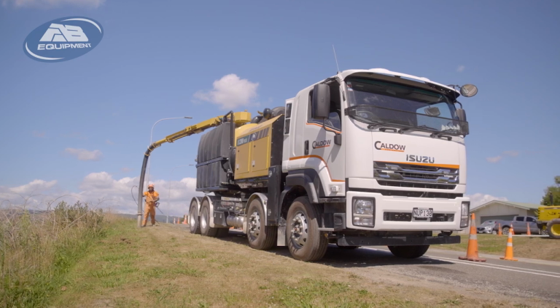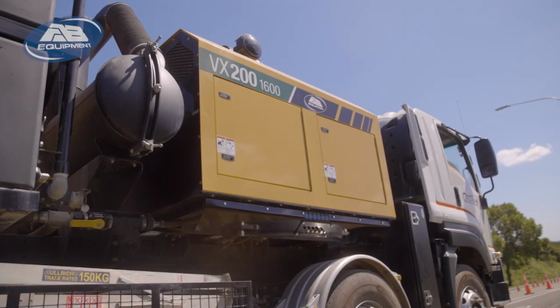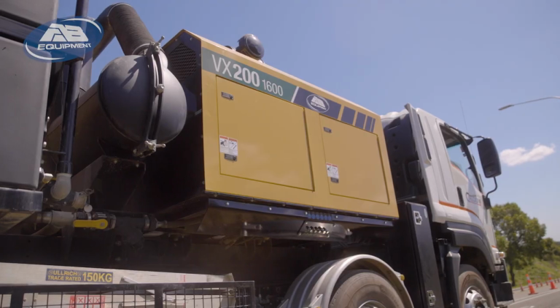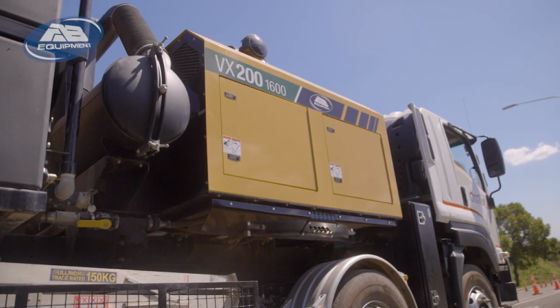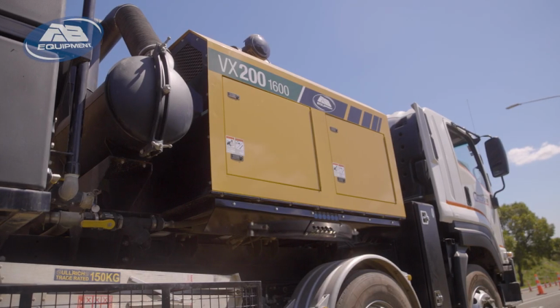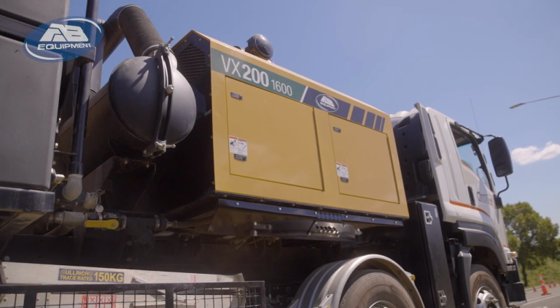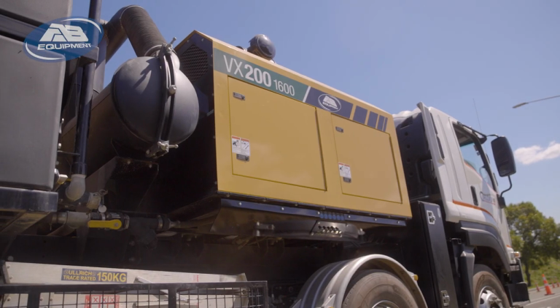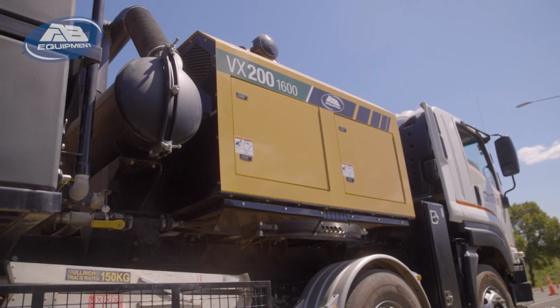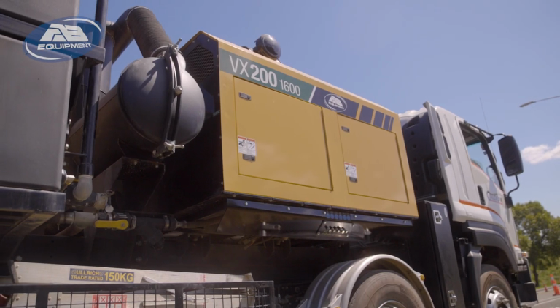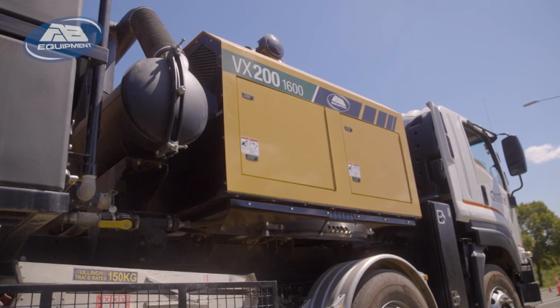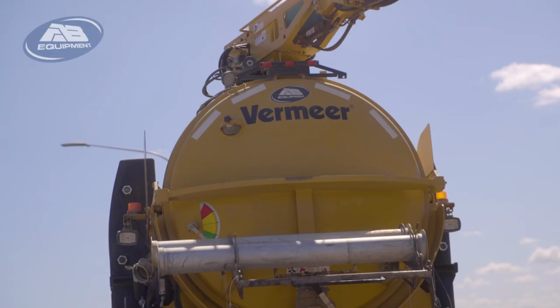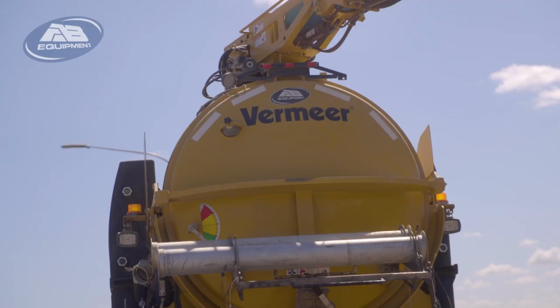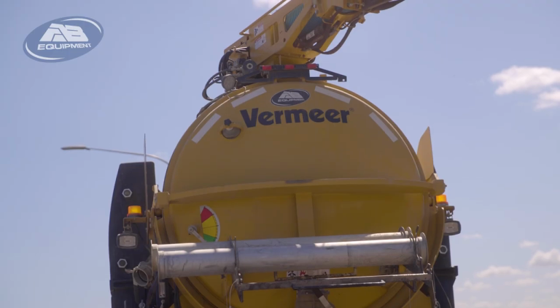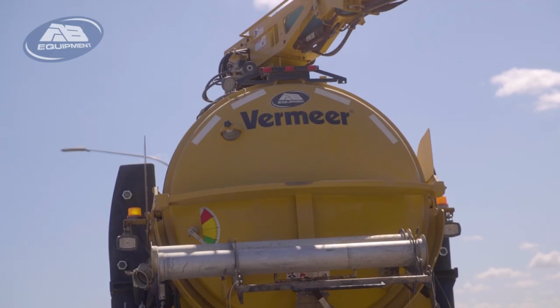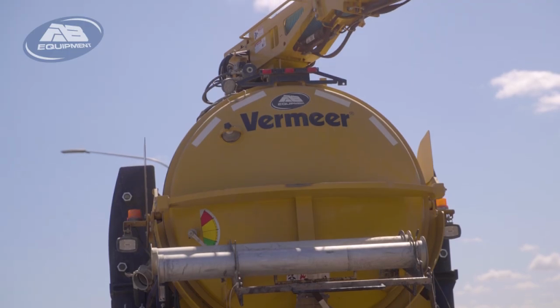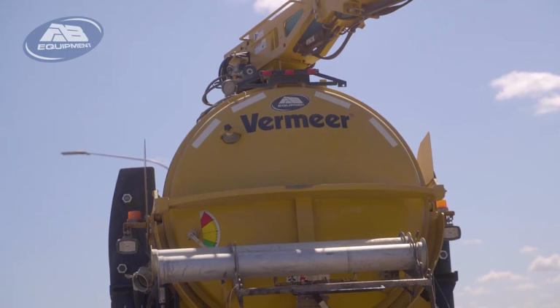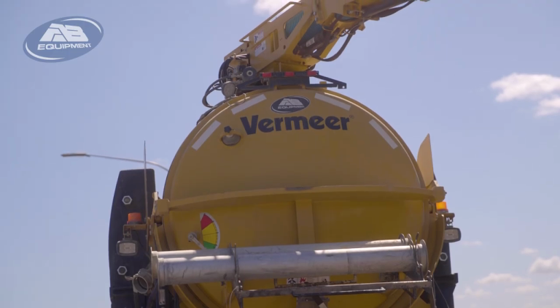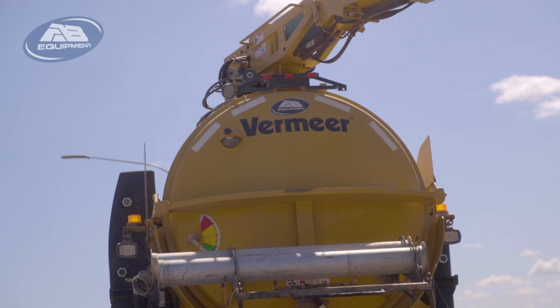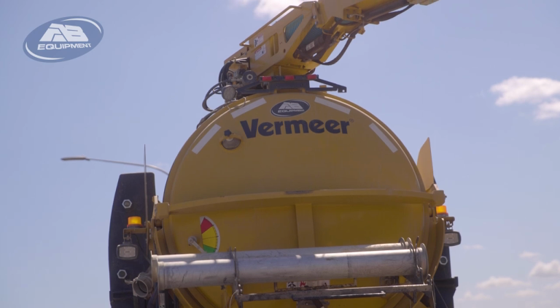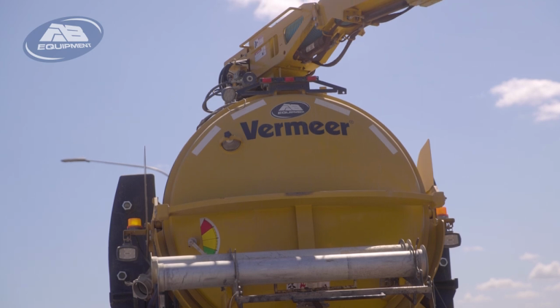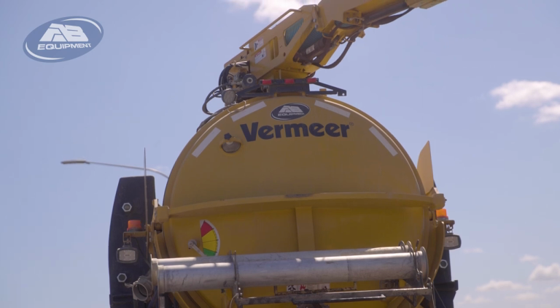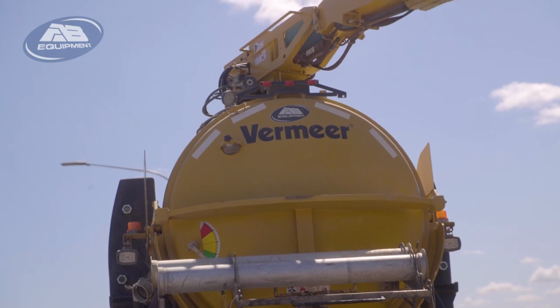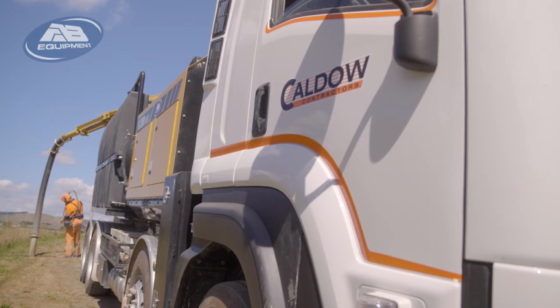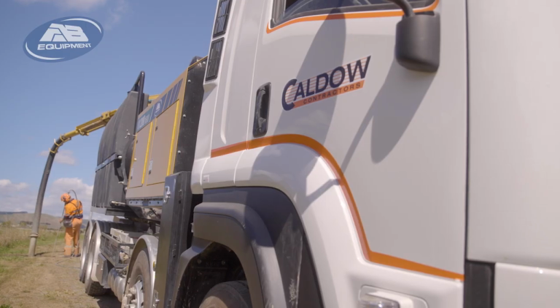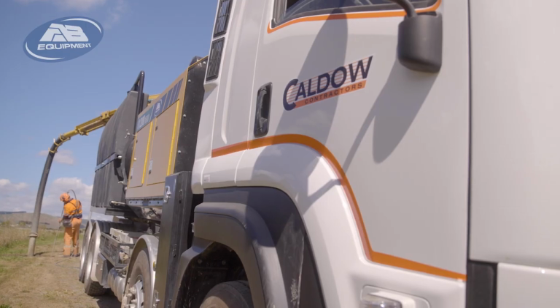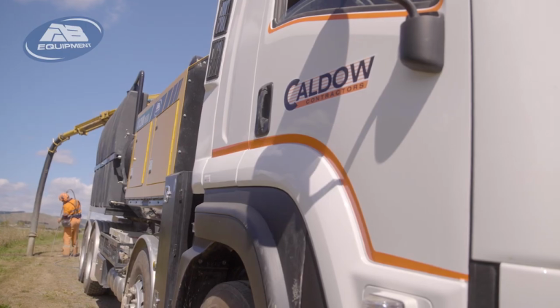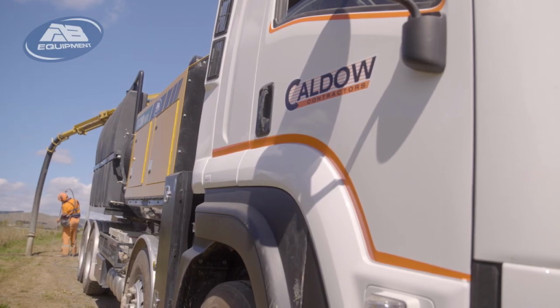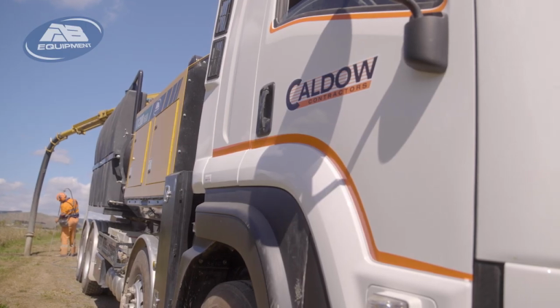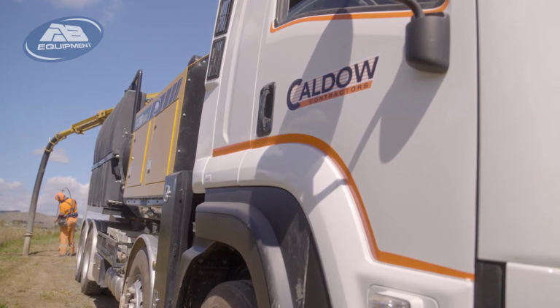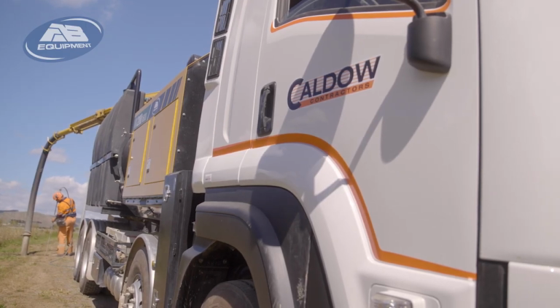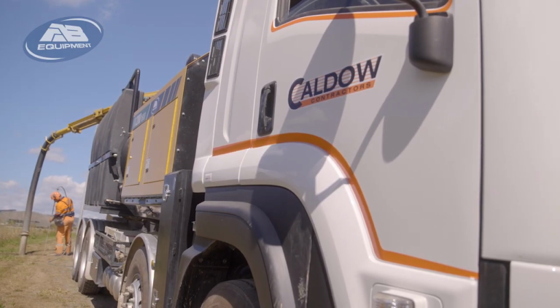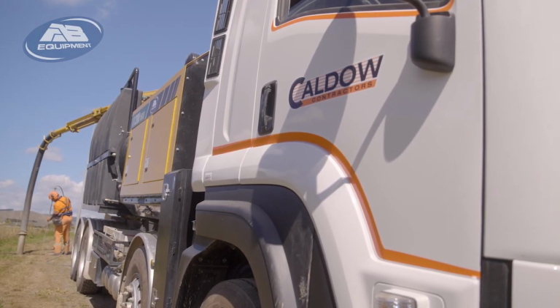Check out the Vermeer vacuum excavation unit. Bigger tanks, holds more water, gets more done.